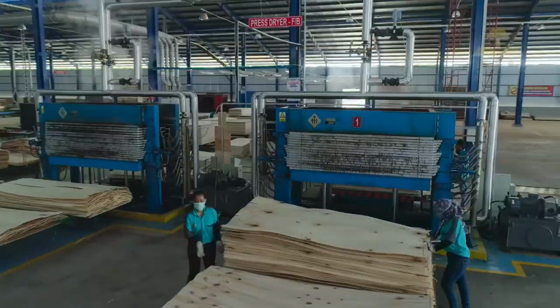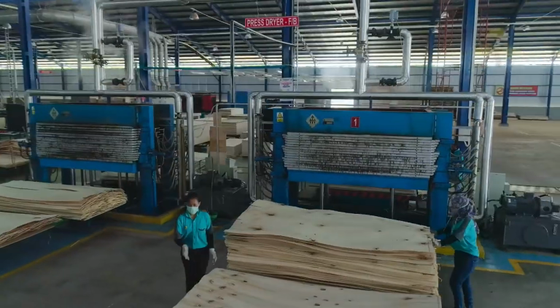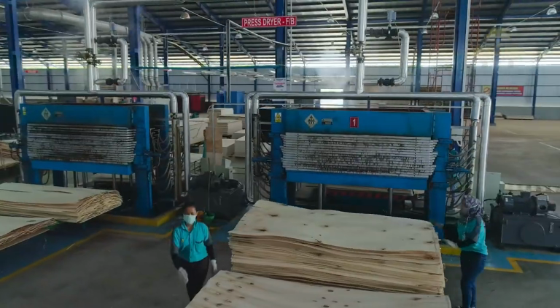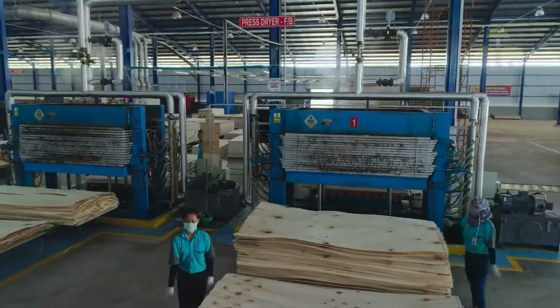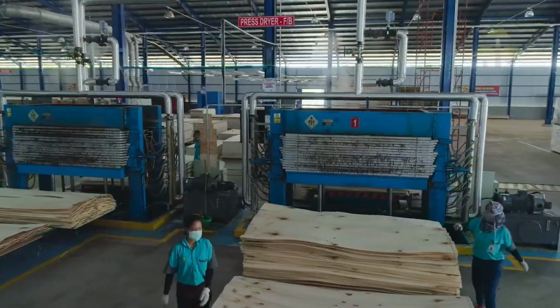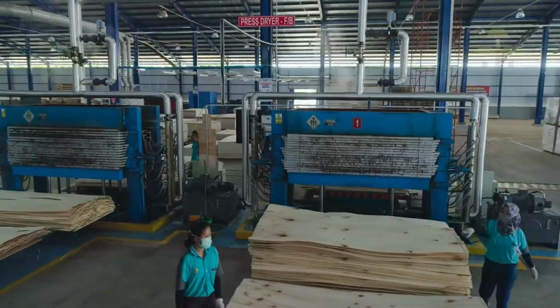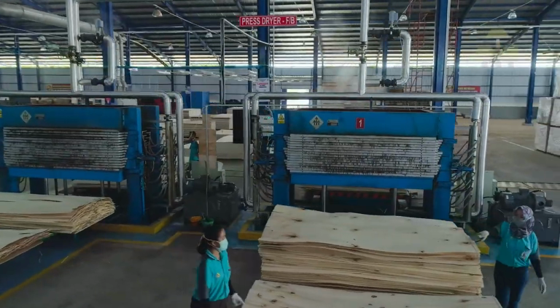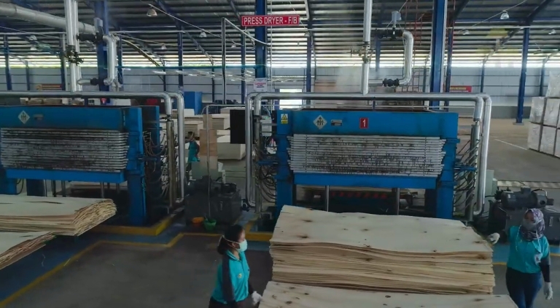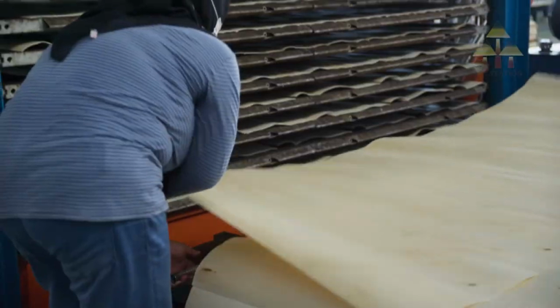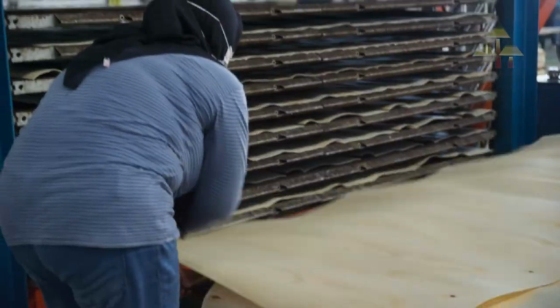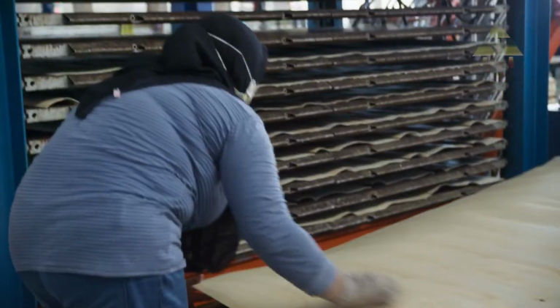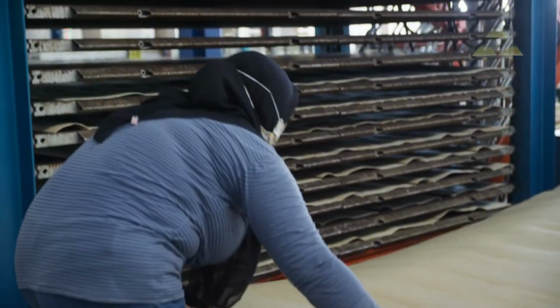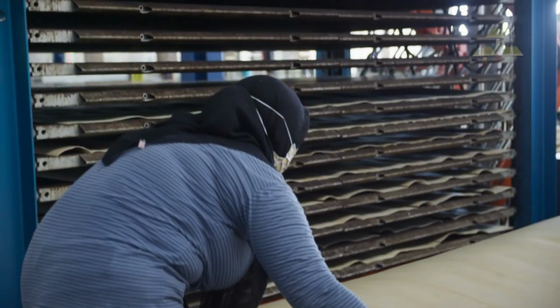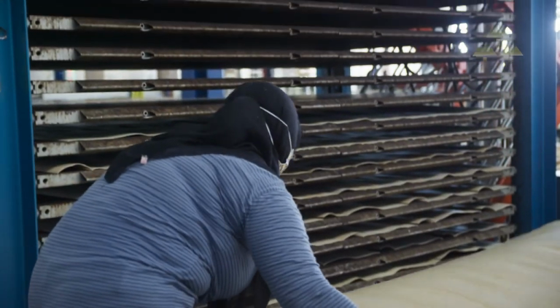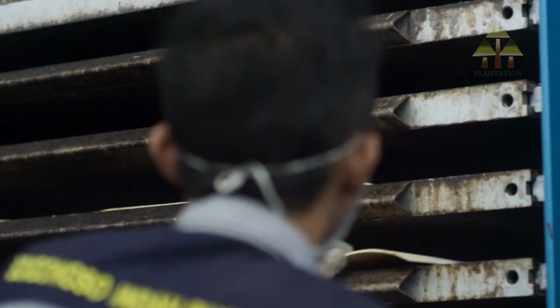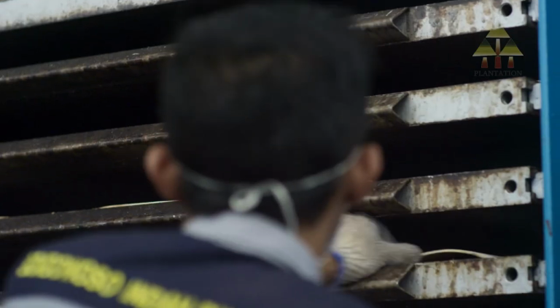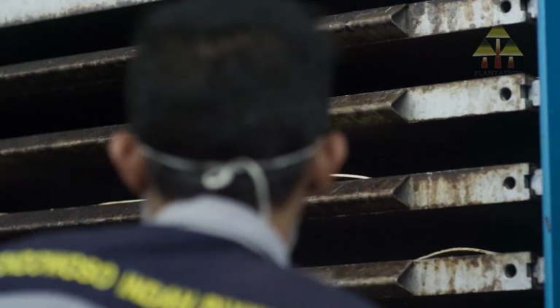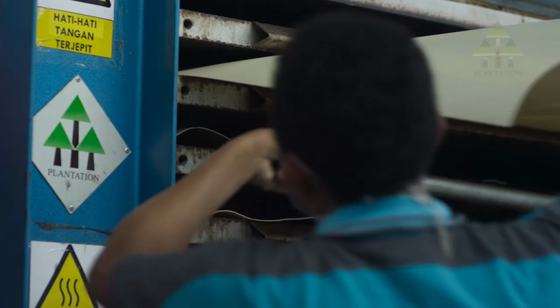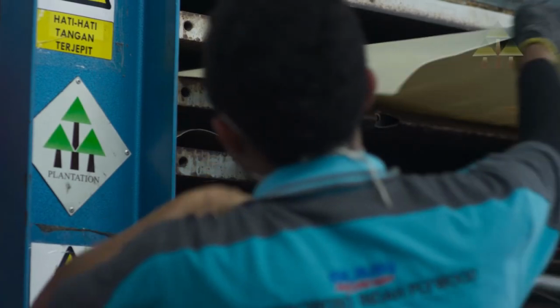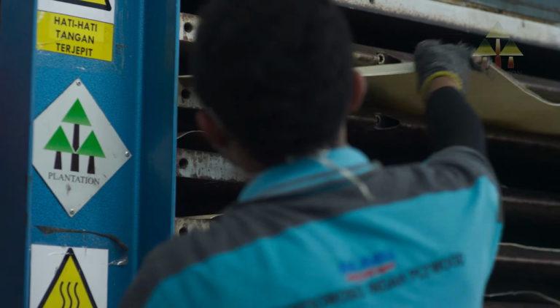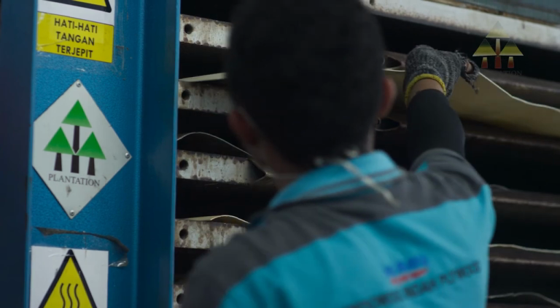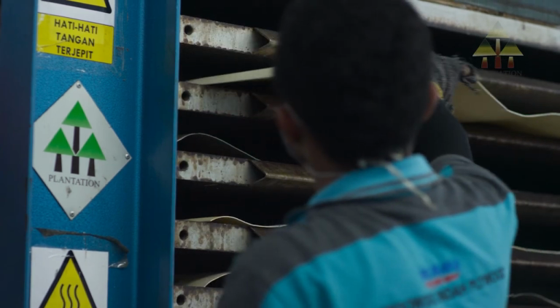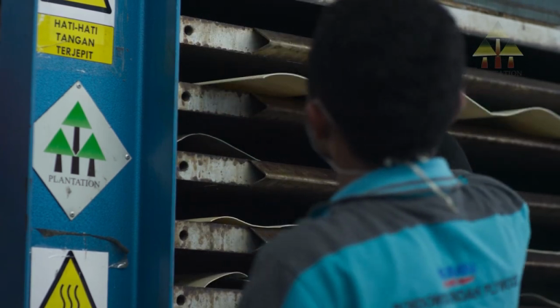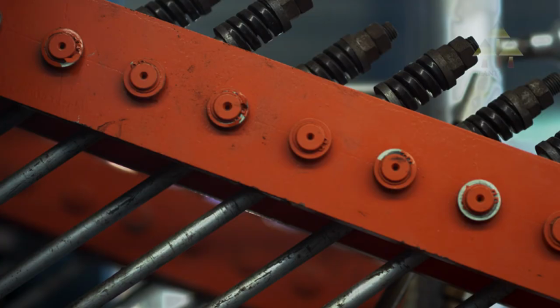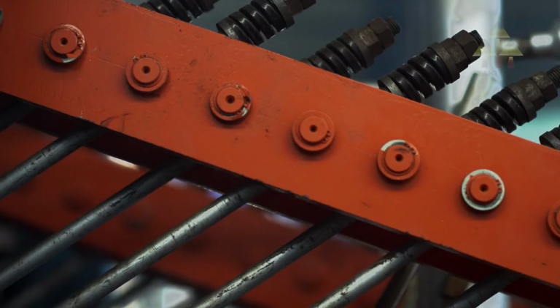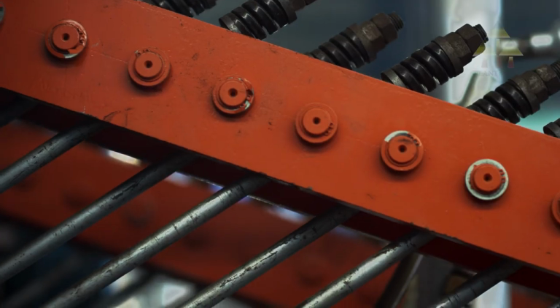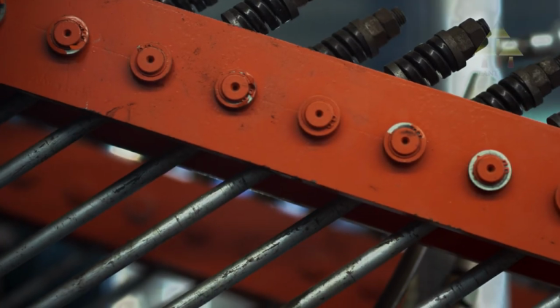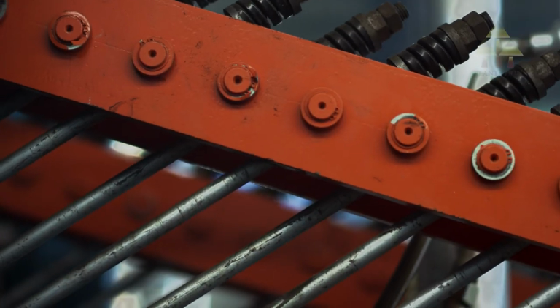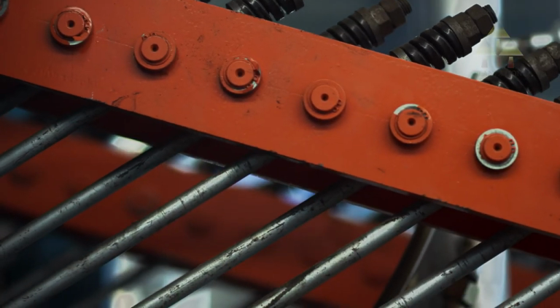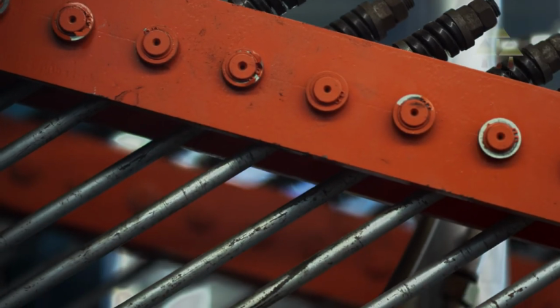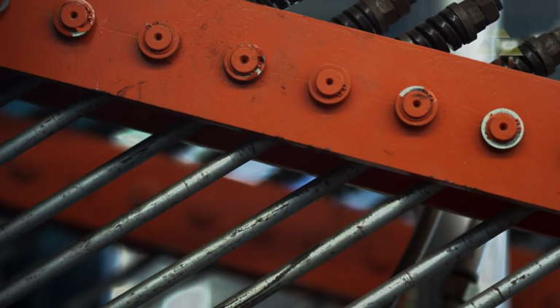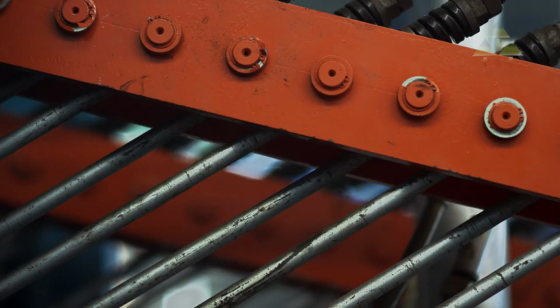The veneers are still wet and must be dried to the required moisture content. This process will protect the wood from fungal decay.